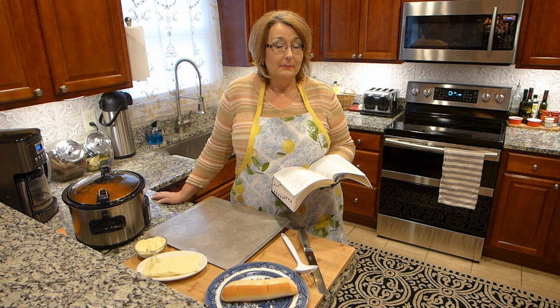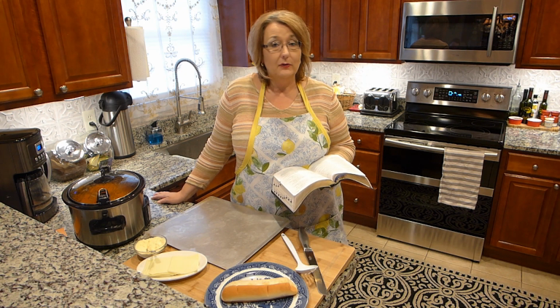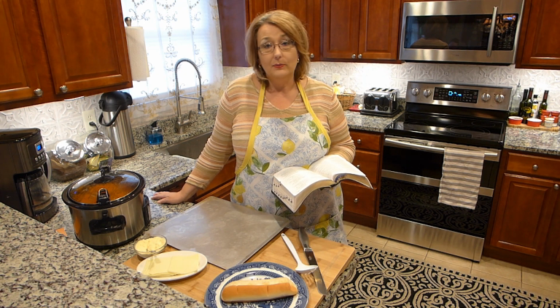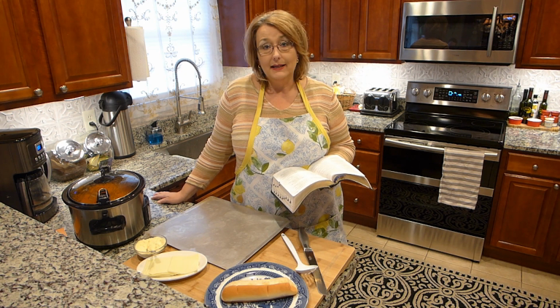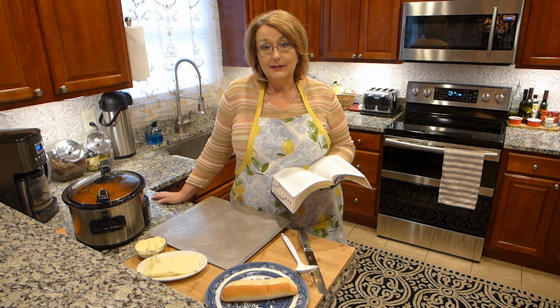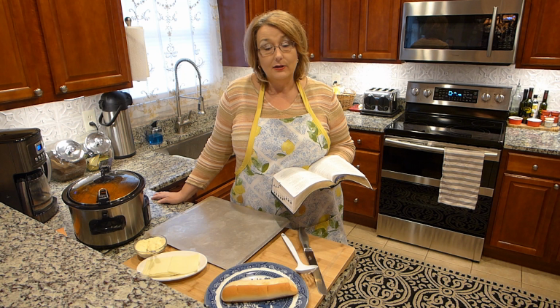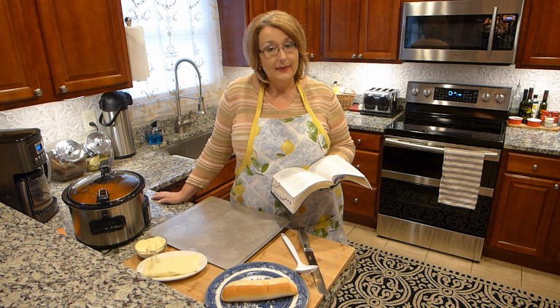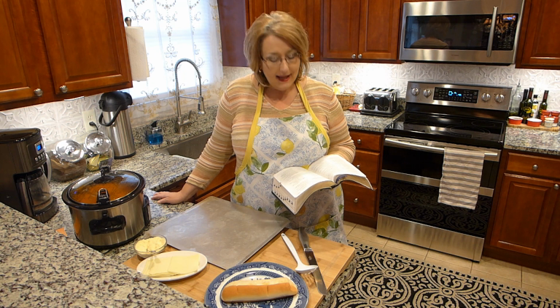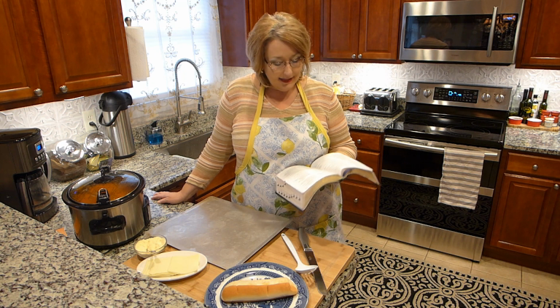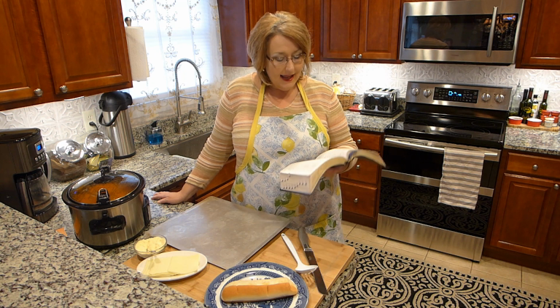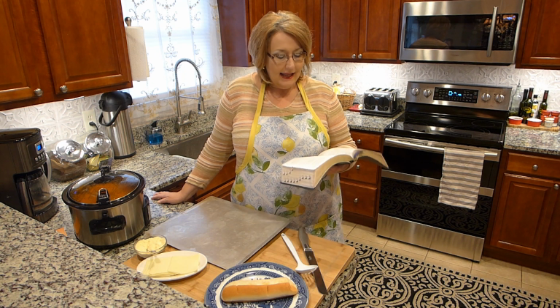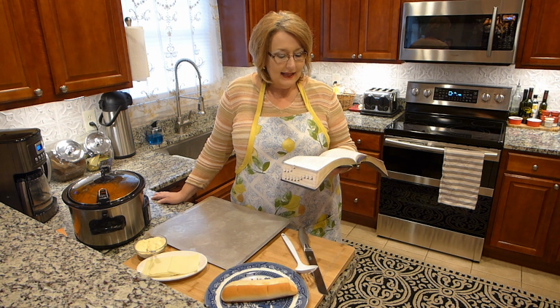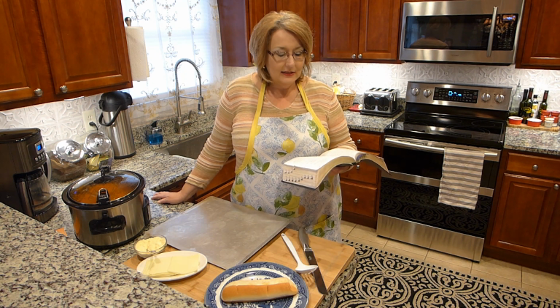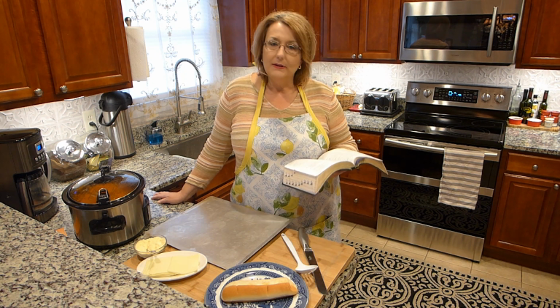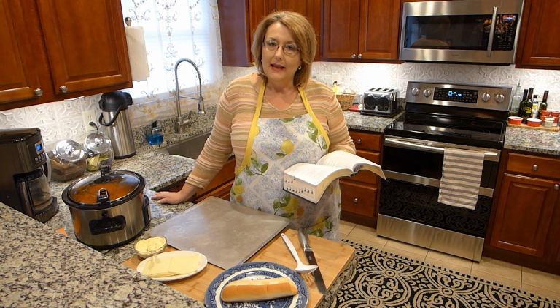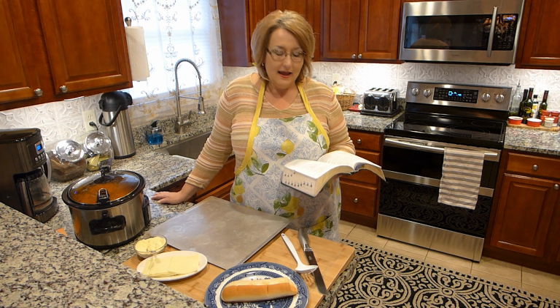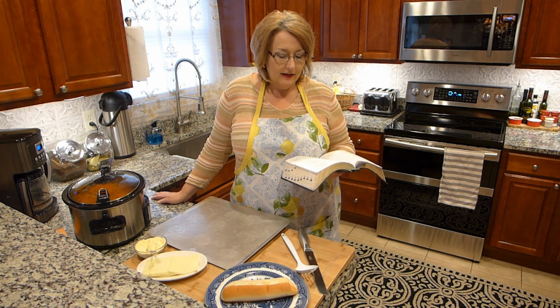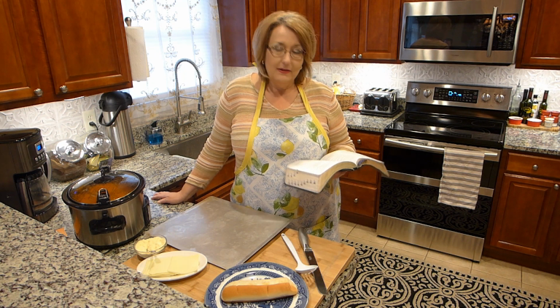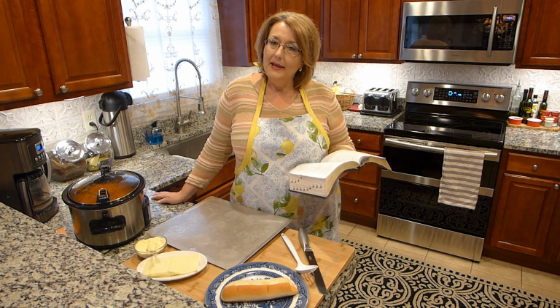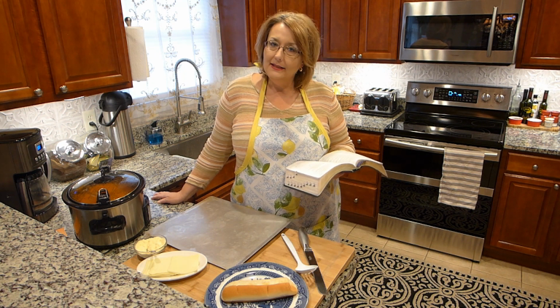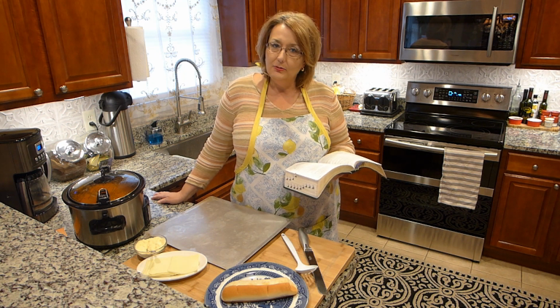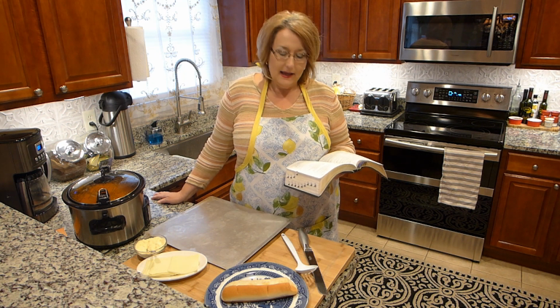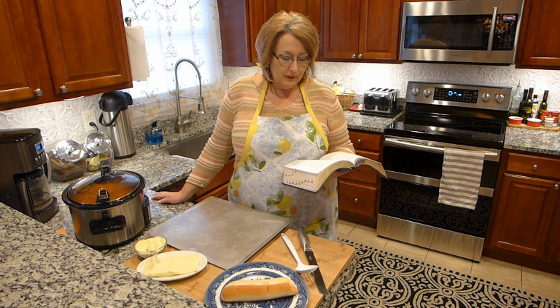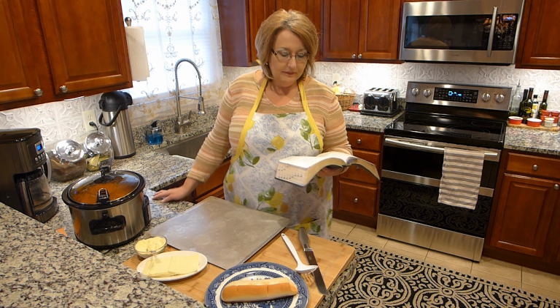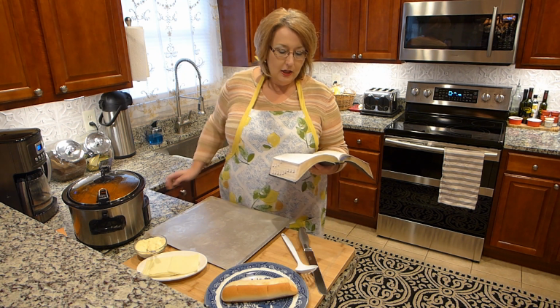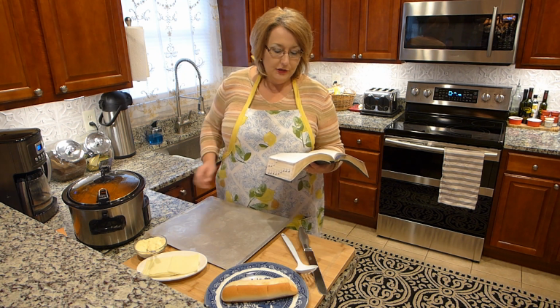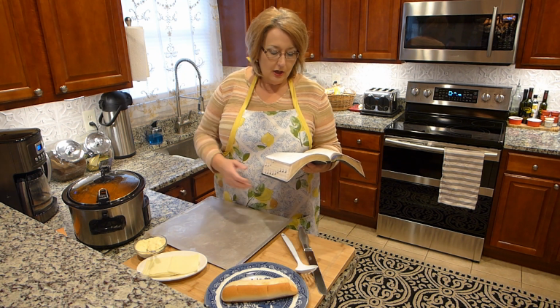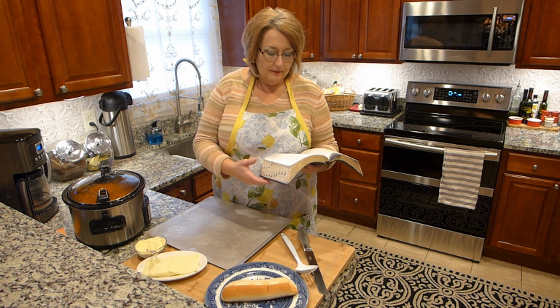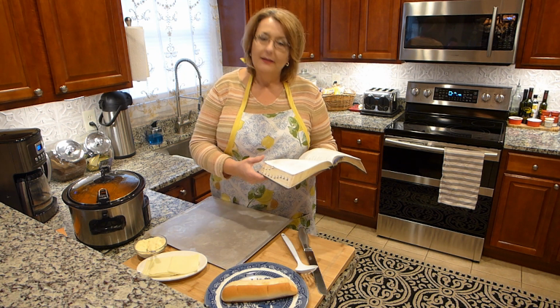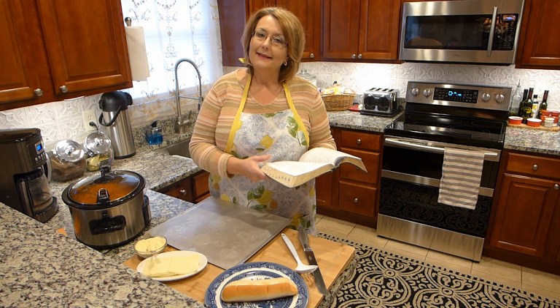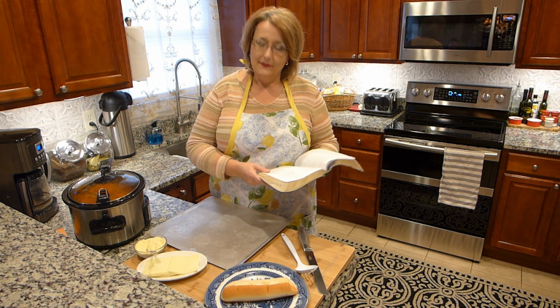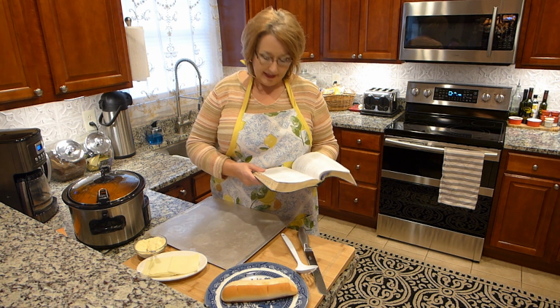But before we get started with that, I'd like to read out of the Message Bible, Psalm 70.